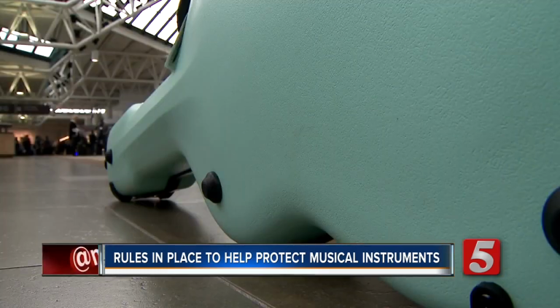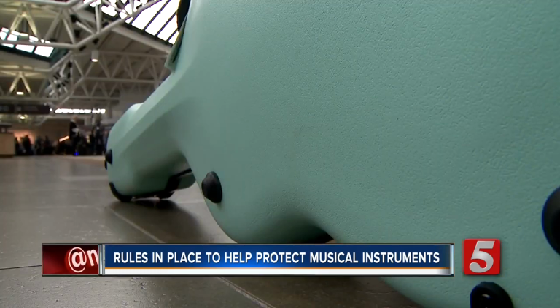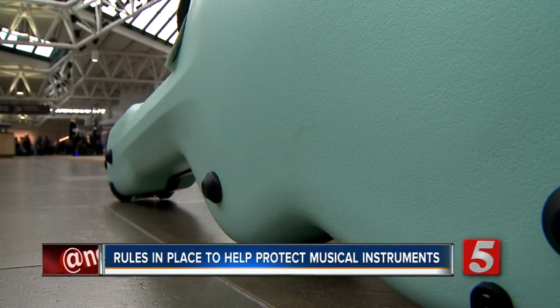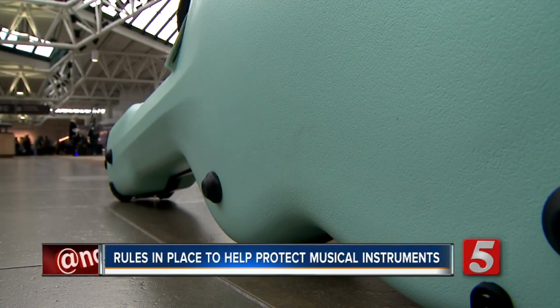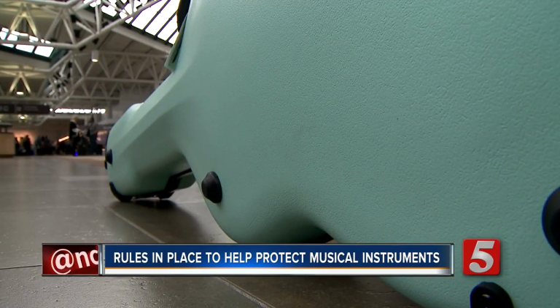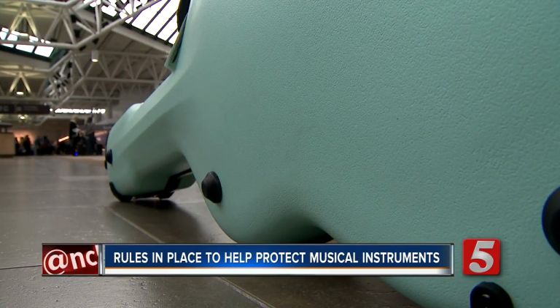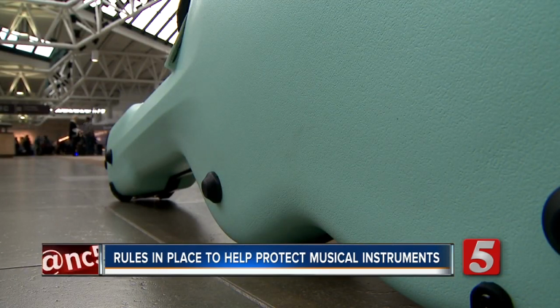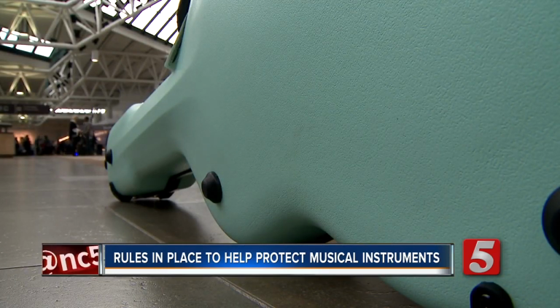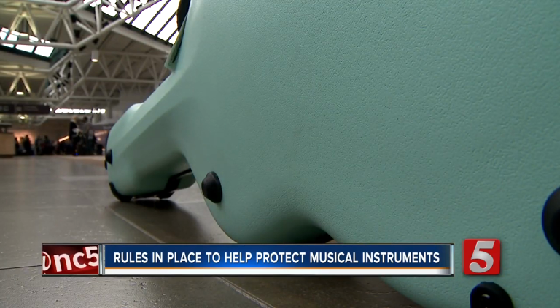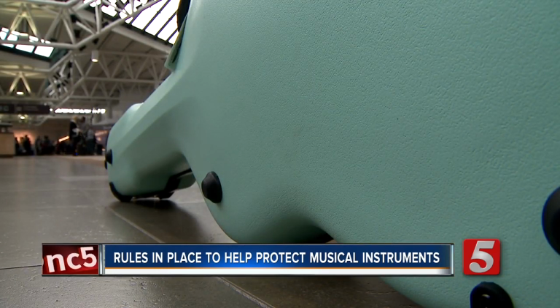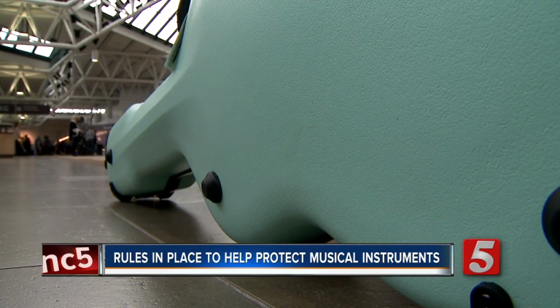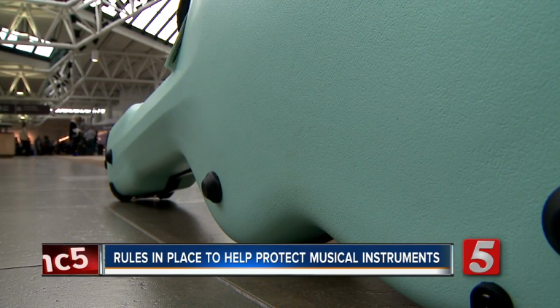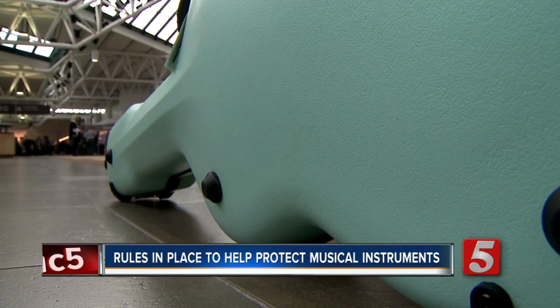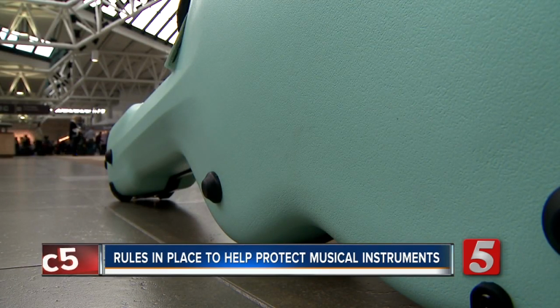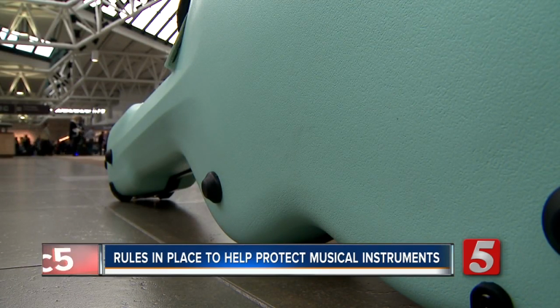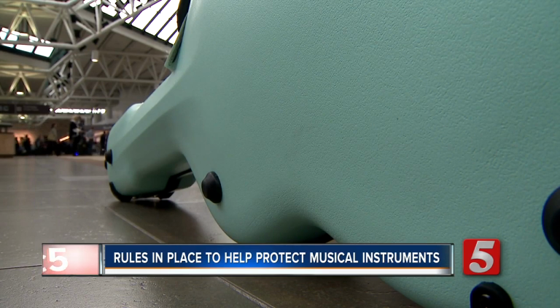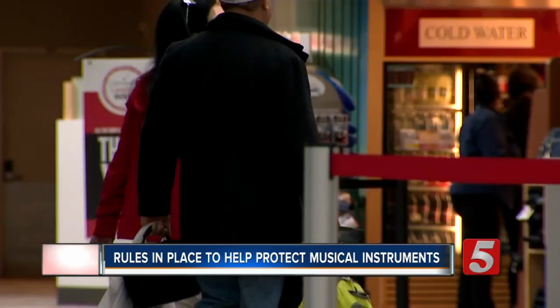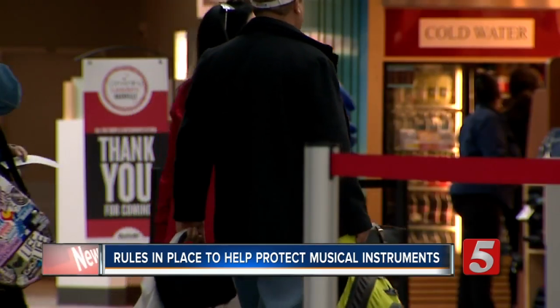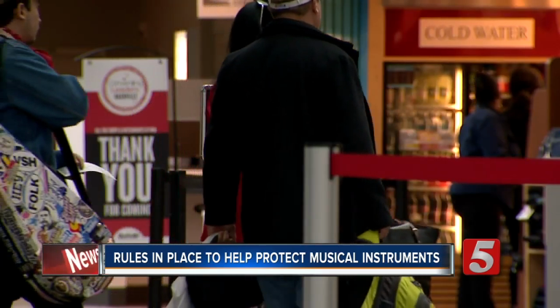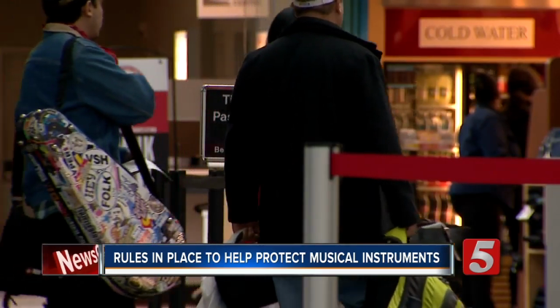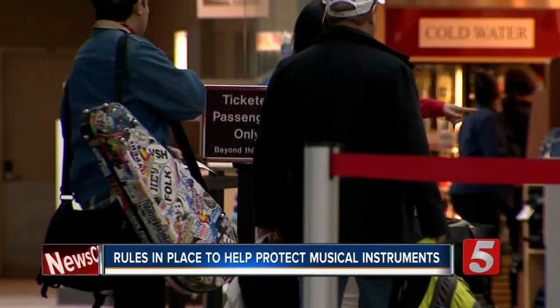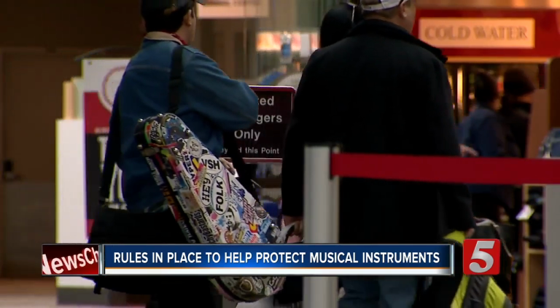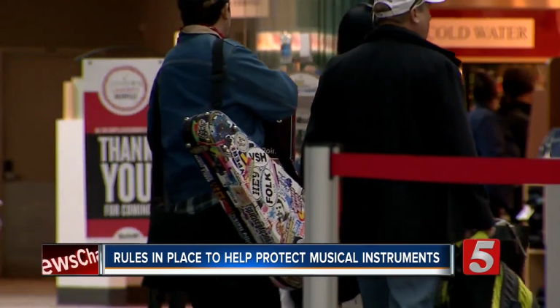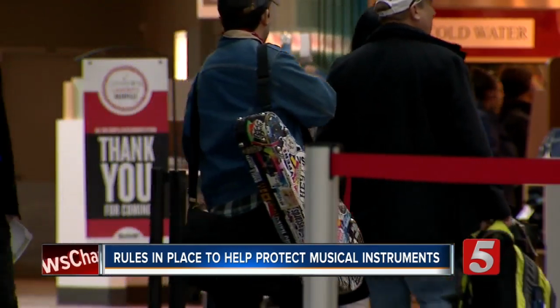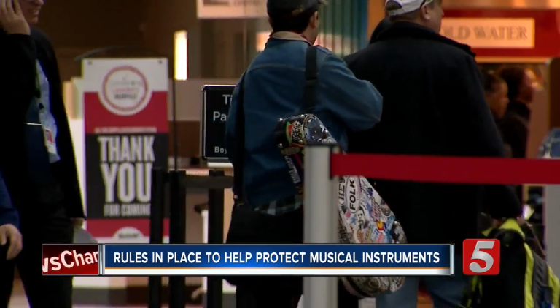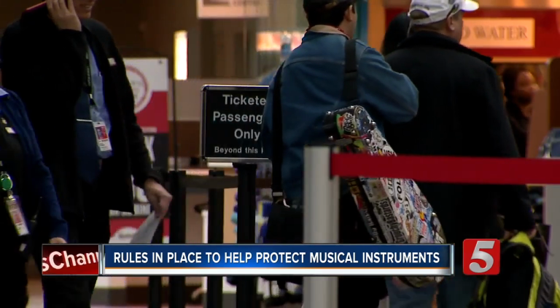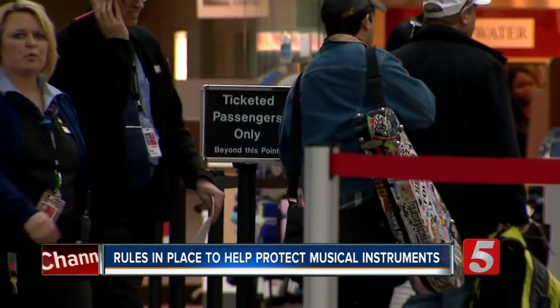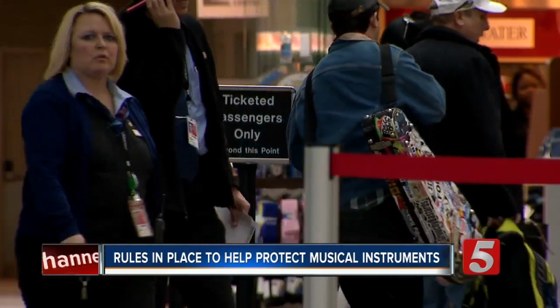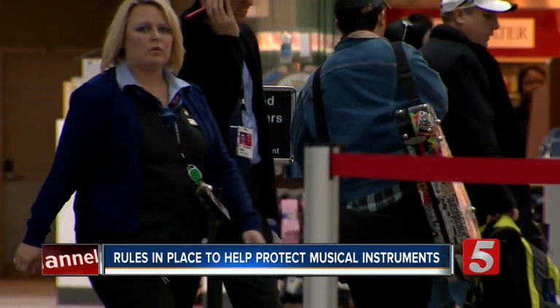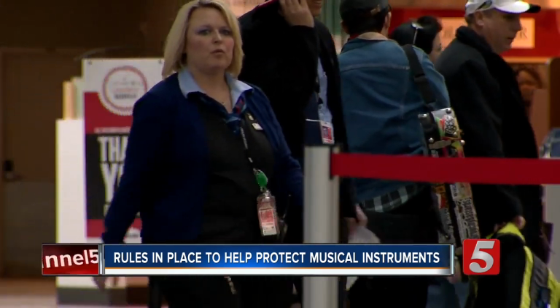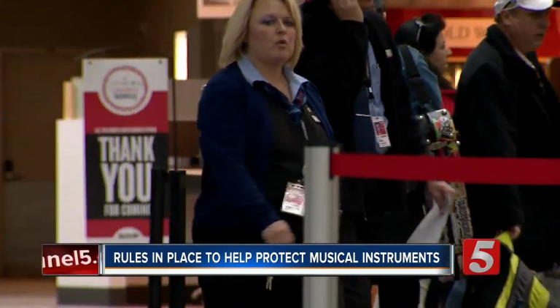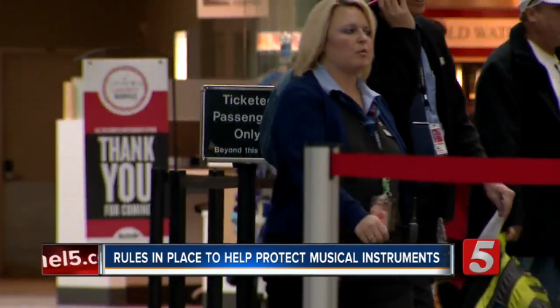But in the end, traveling is a risk that many have to take in order to continue to entertain the world. Reporting in Nashville, Jesse Knudsen, News Channel 5.